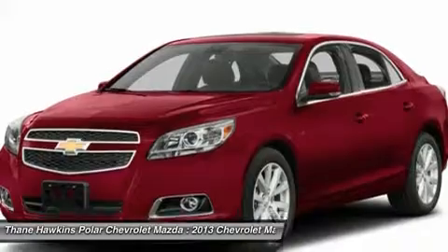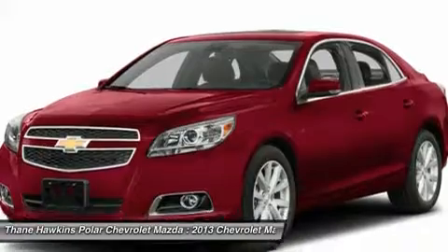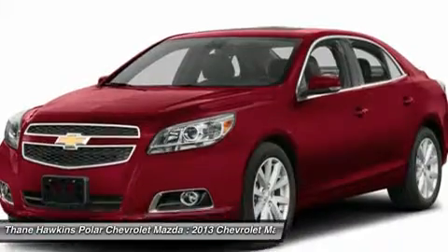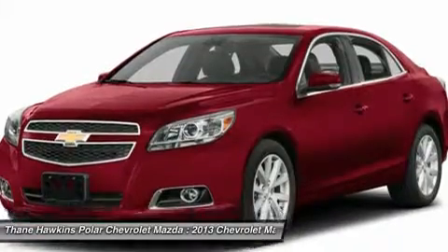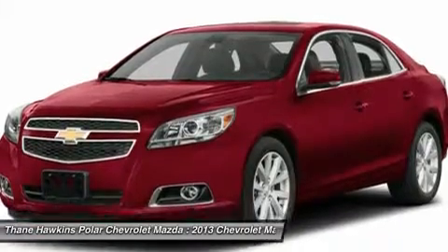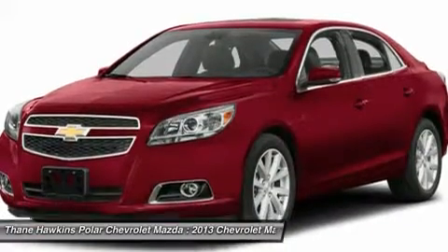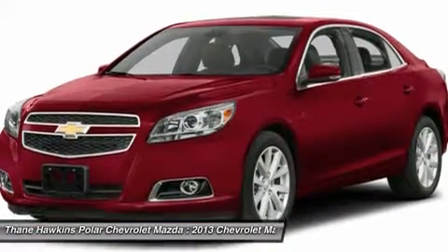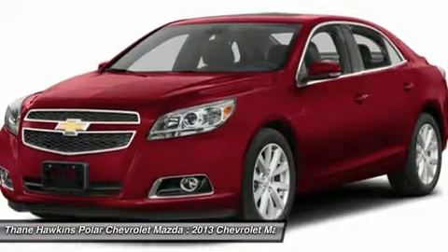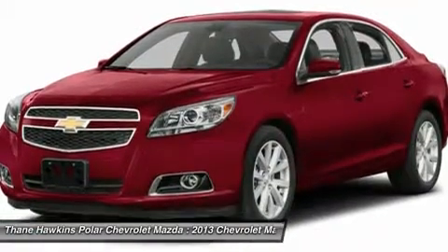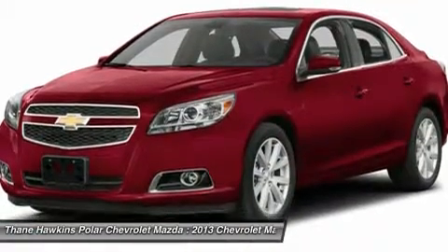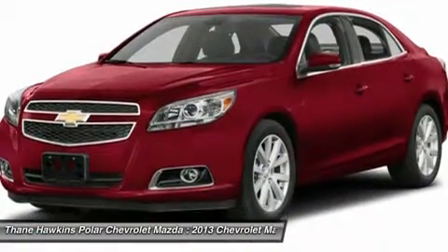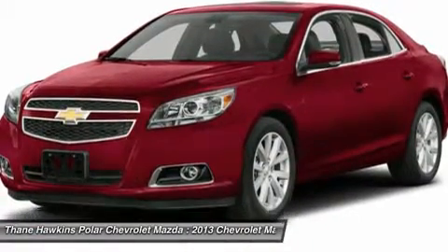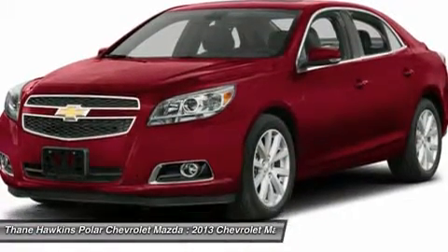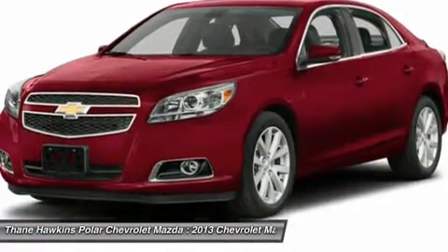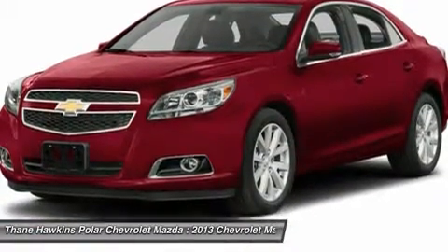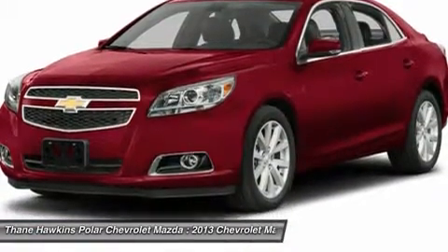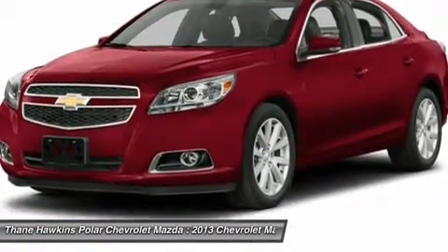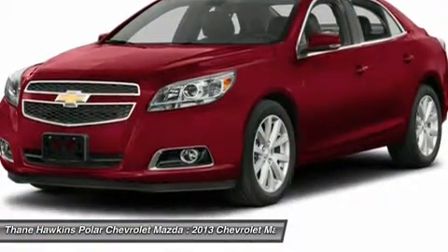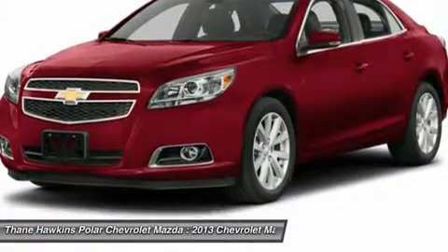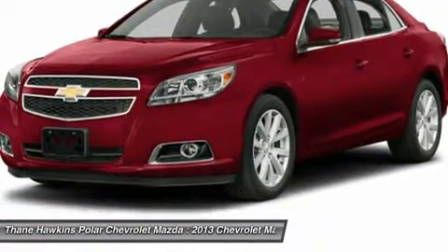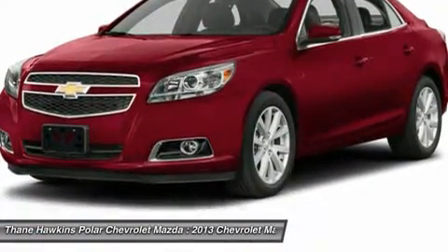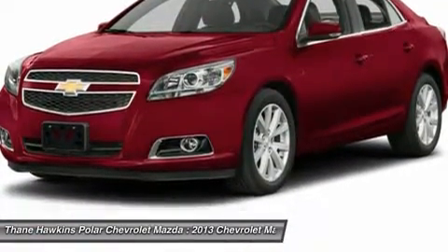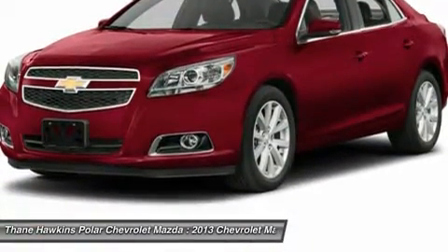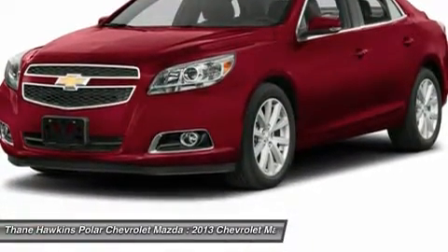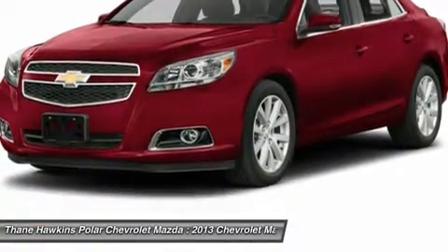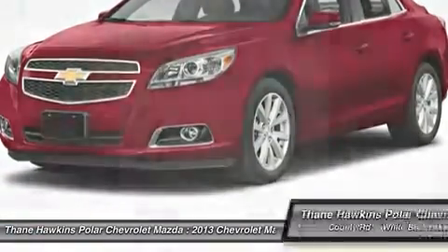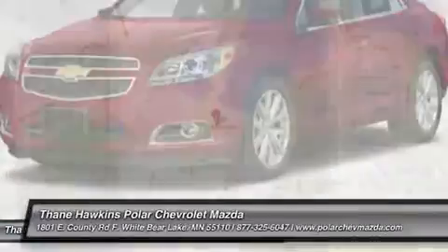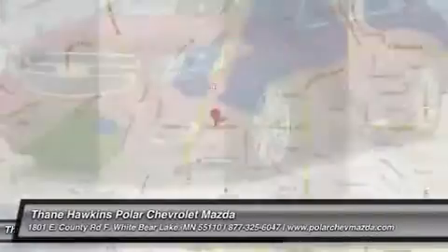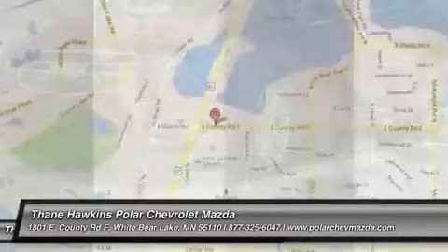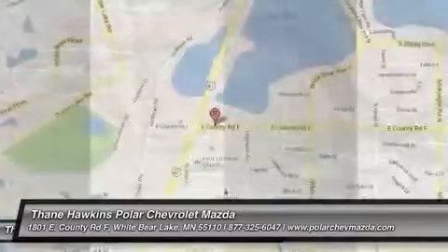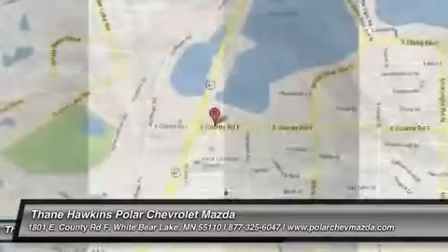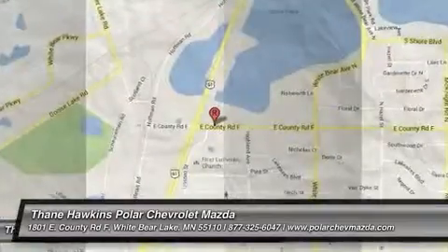Aluminum wheels, keyless entry, and 4-wheel disc brakes. Come see the car for yourself.